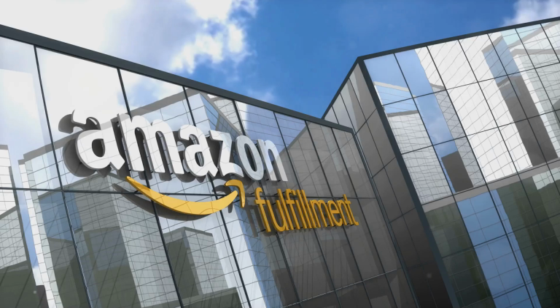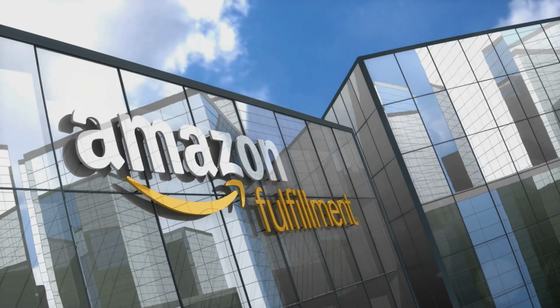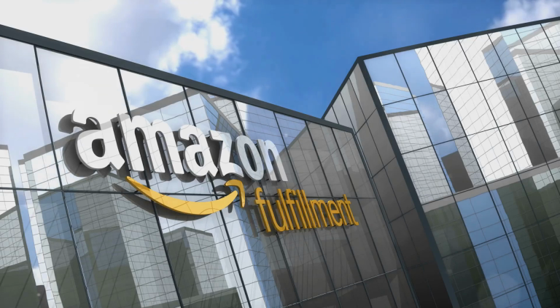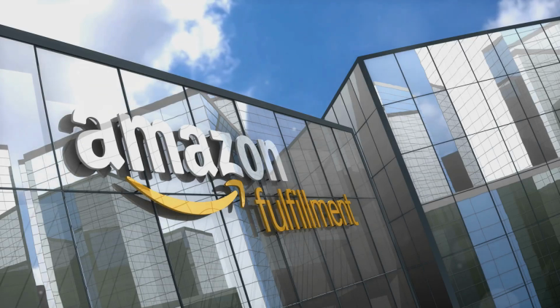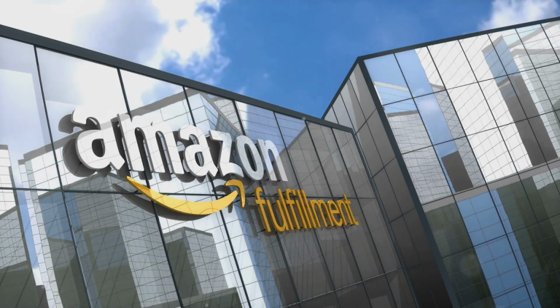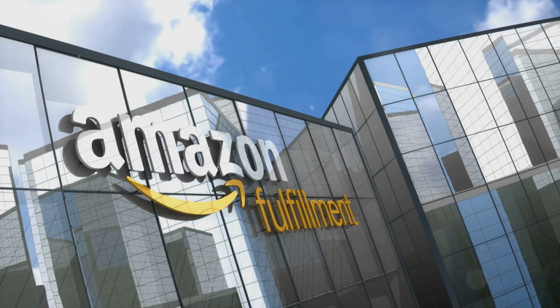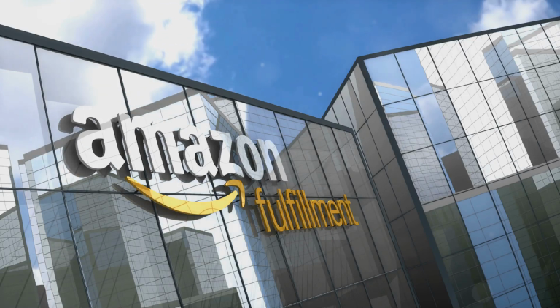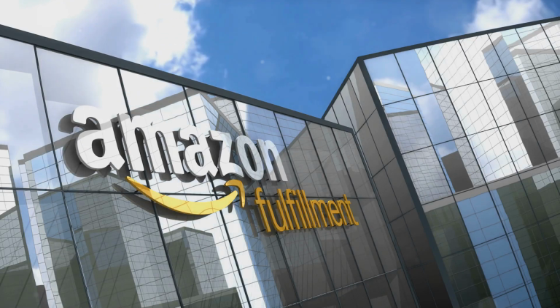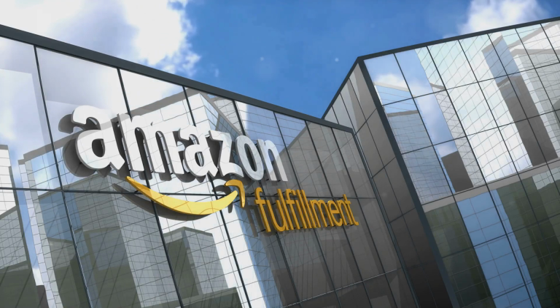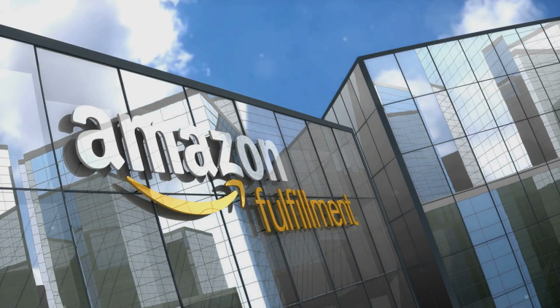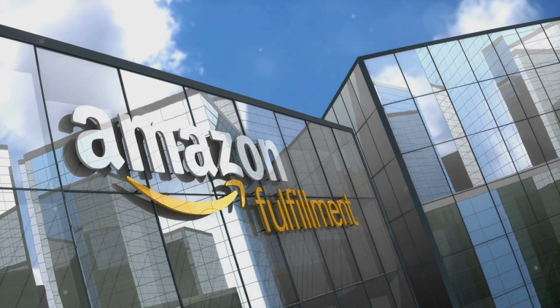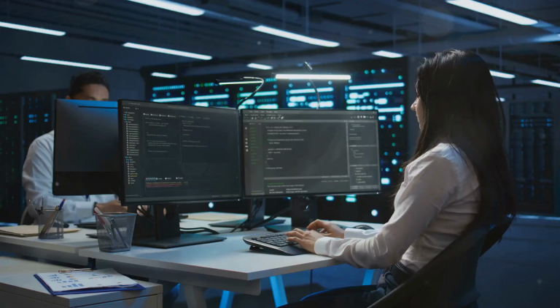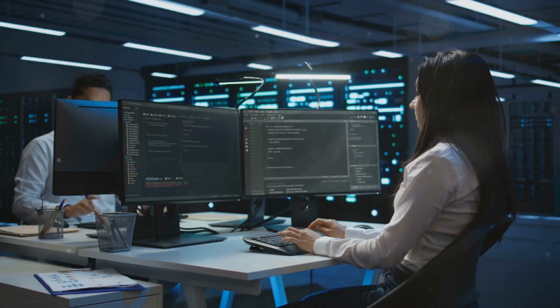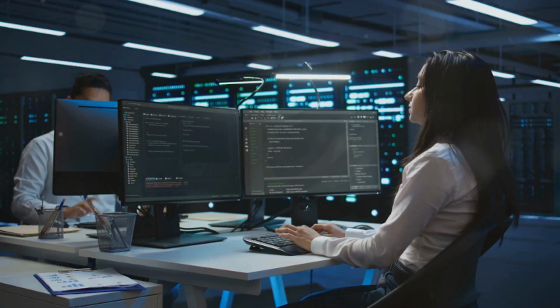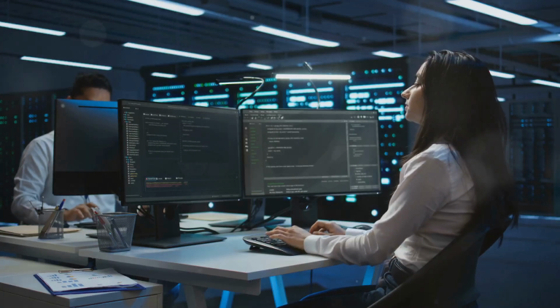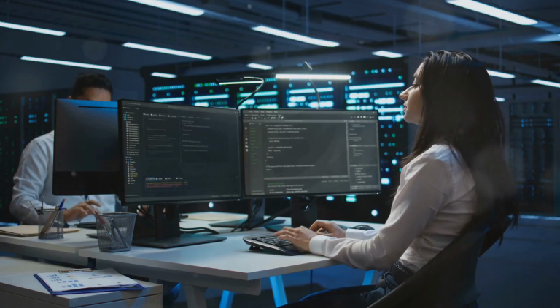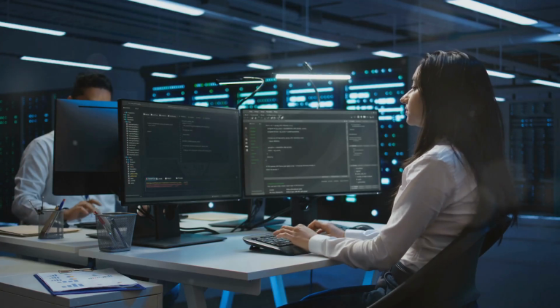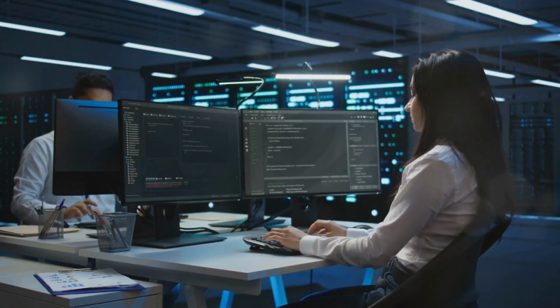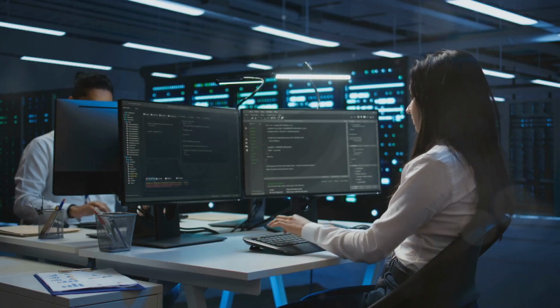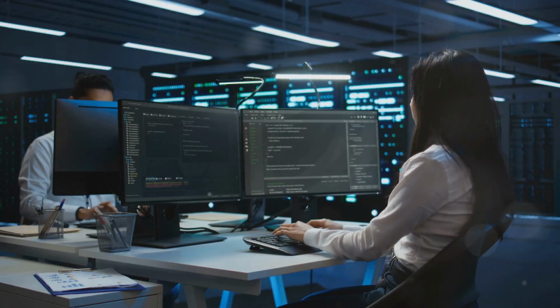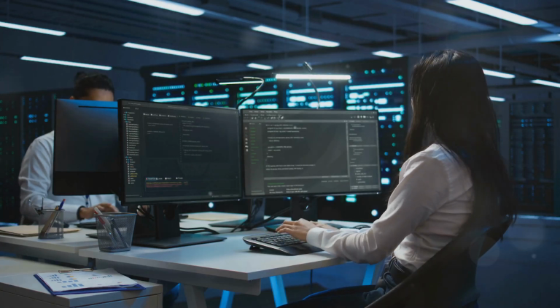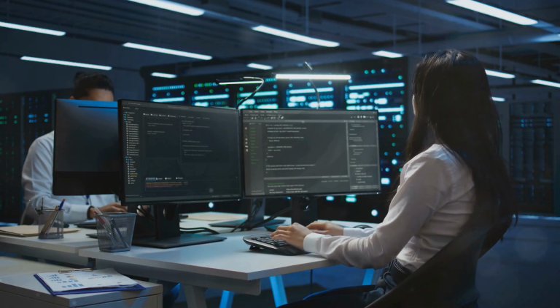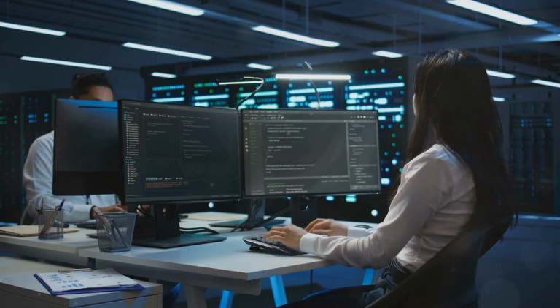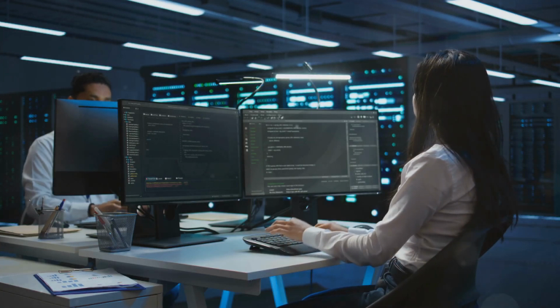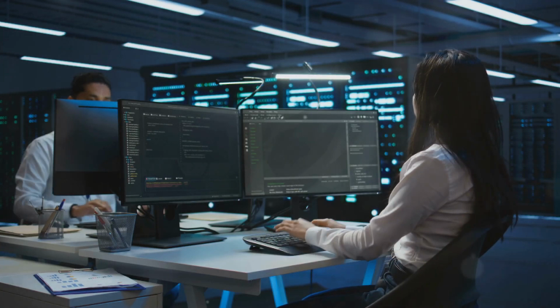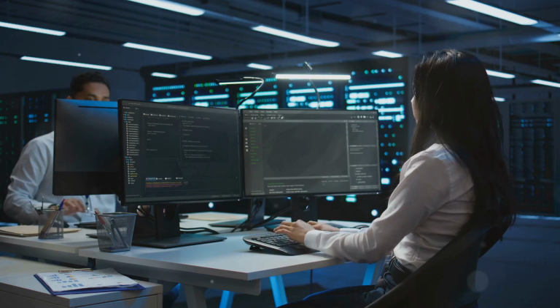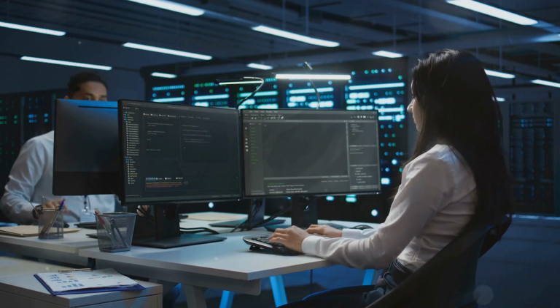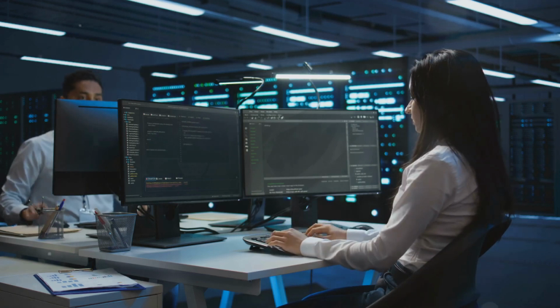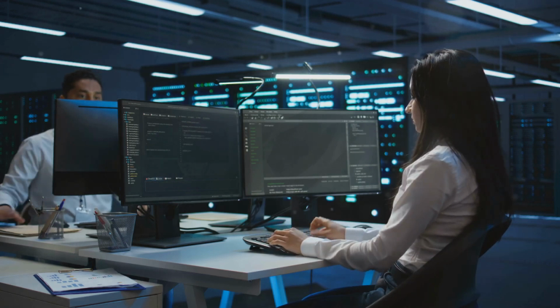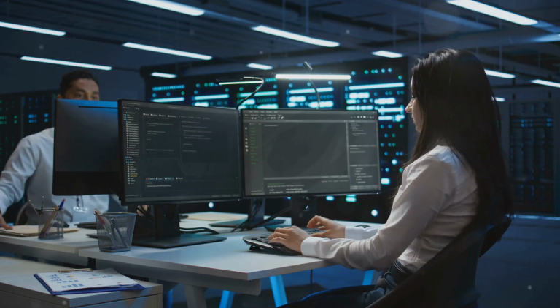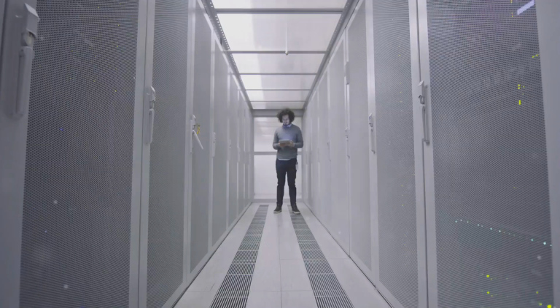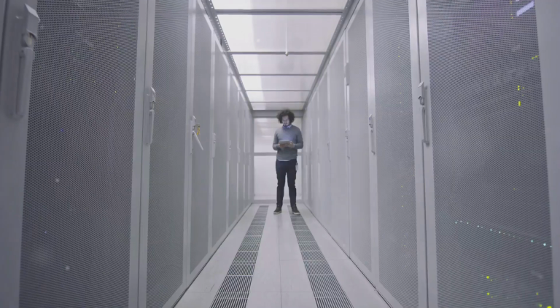If you shop on Amazon, you need to hear this! Let's explore how their cybersecurity engineers keep your data locked up tight.